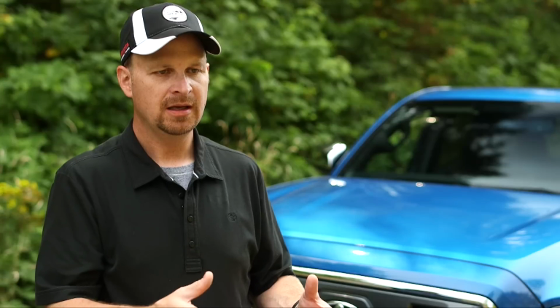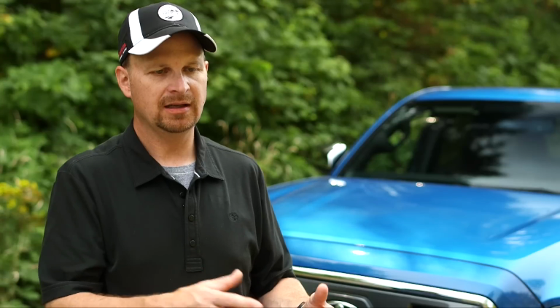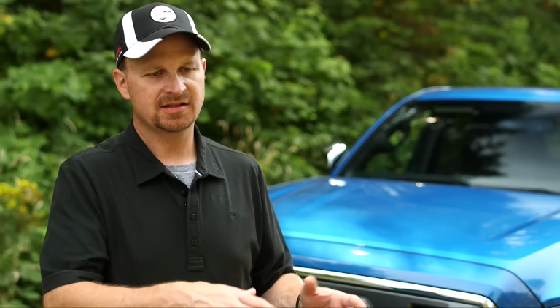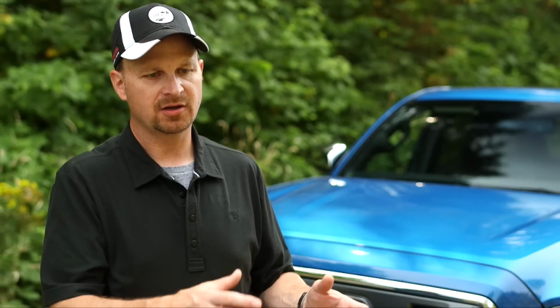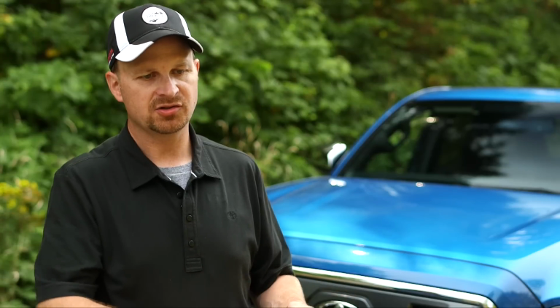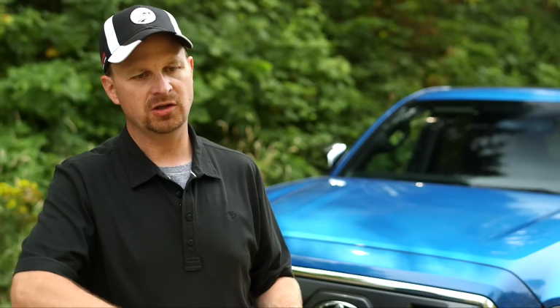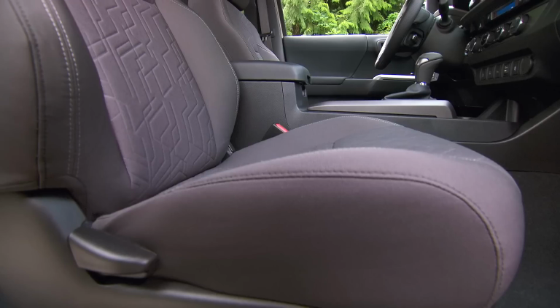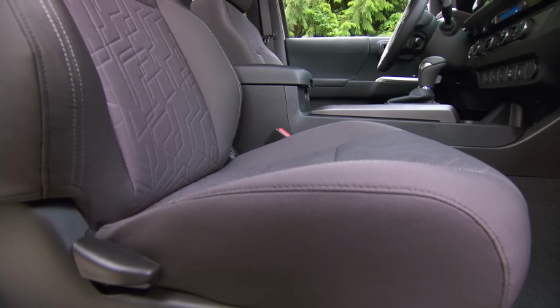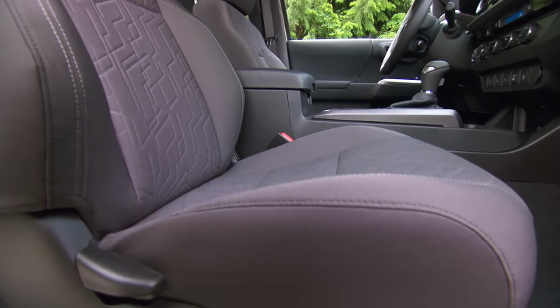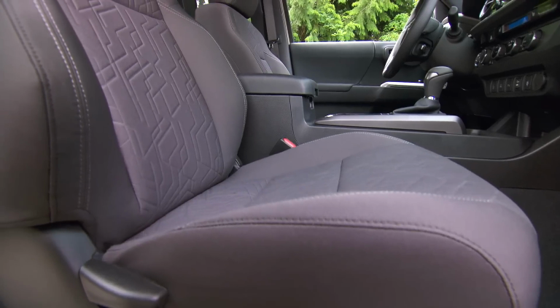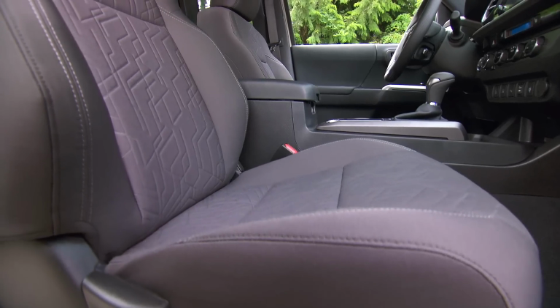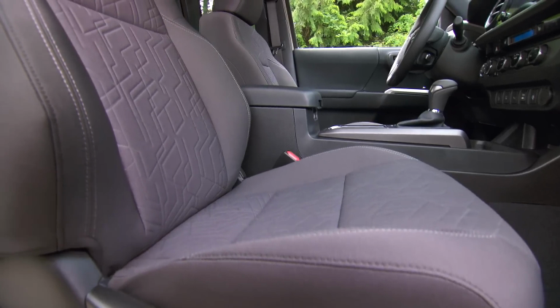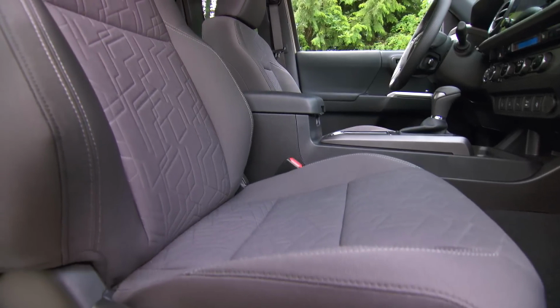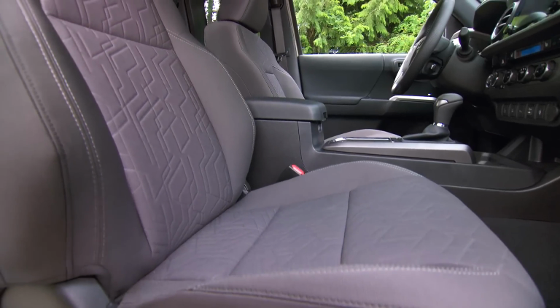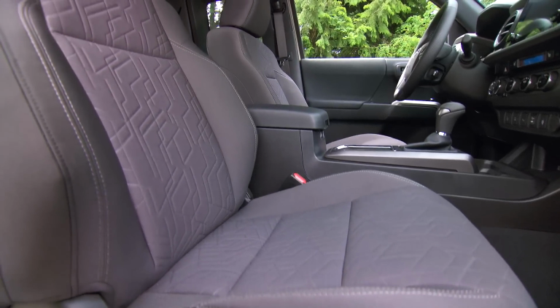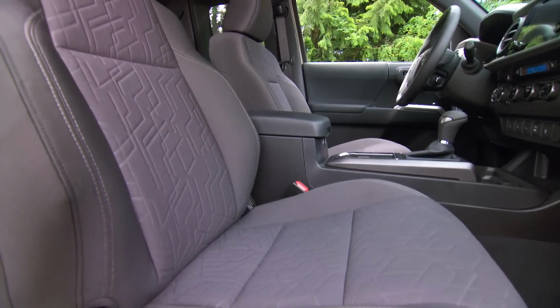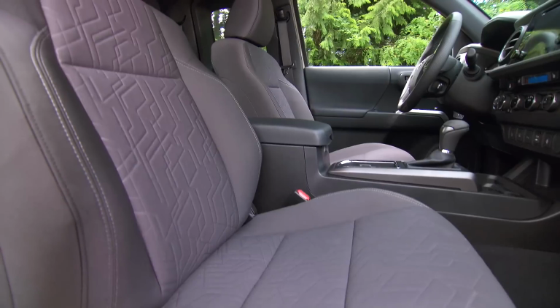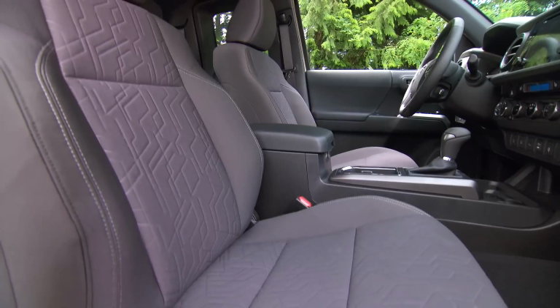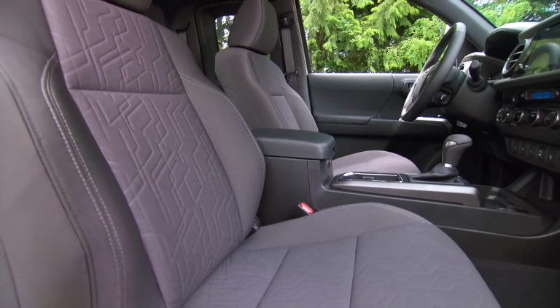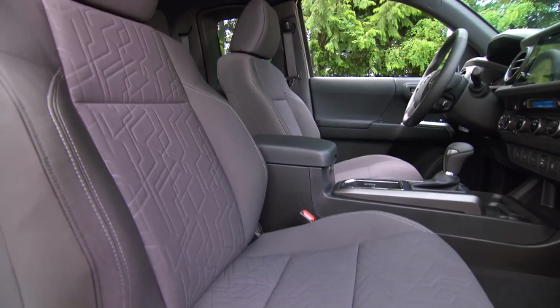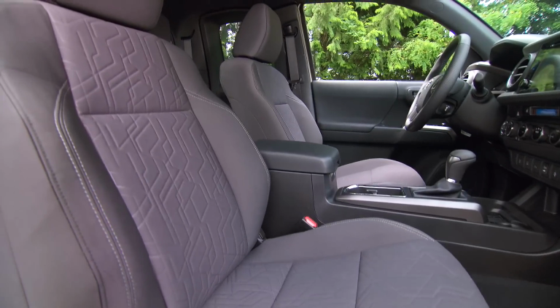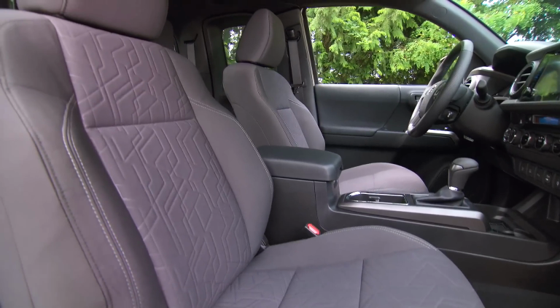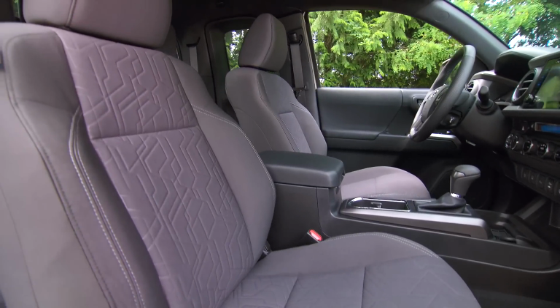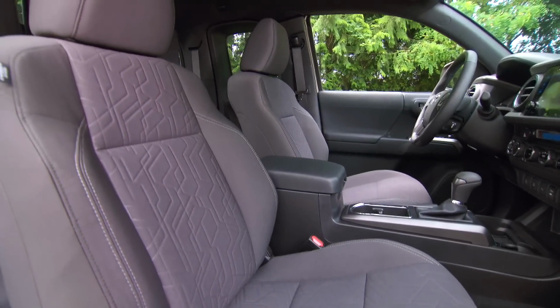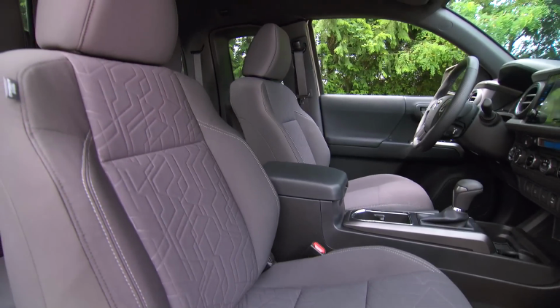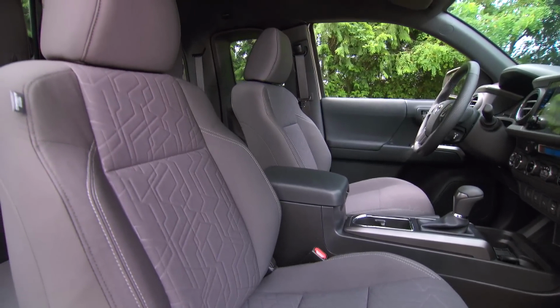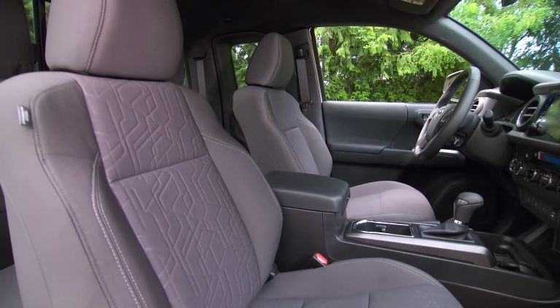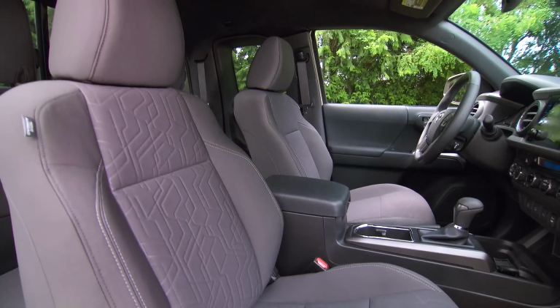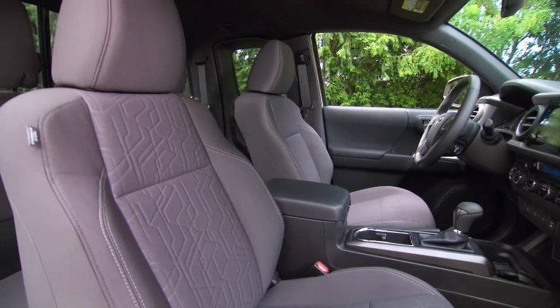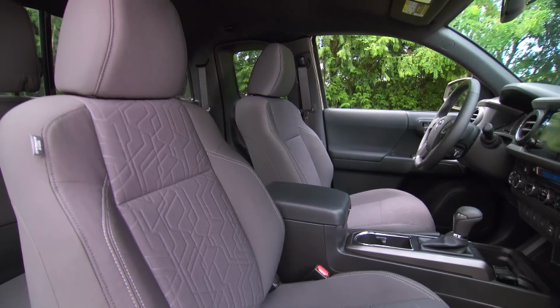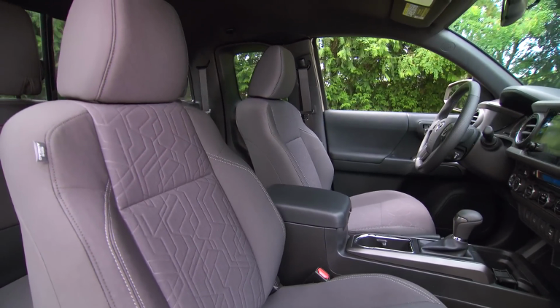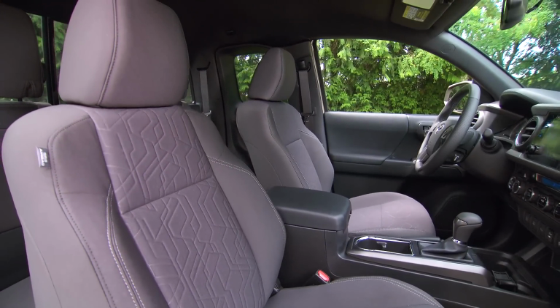In the center console, the lid that used to open sideways now opens rearward, giving more carrying capacity and making it easier to access while driving.